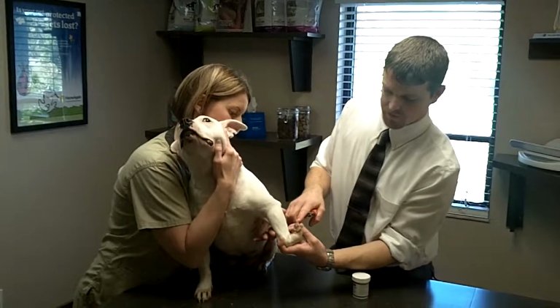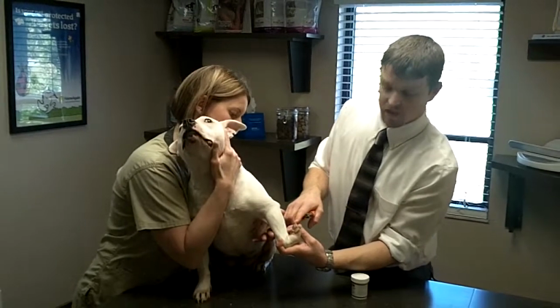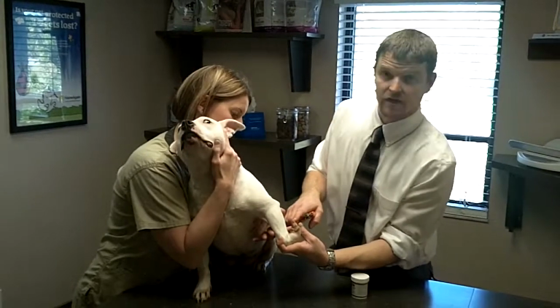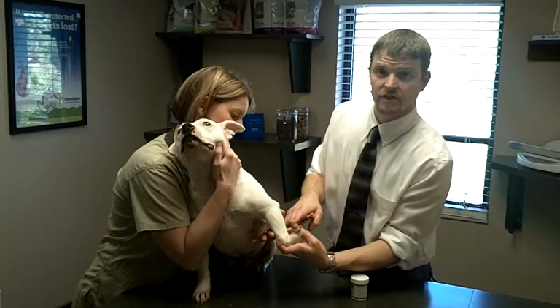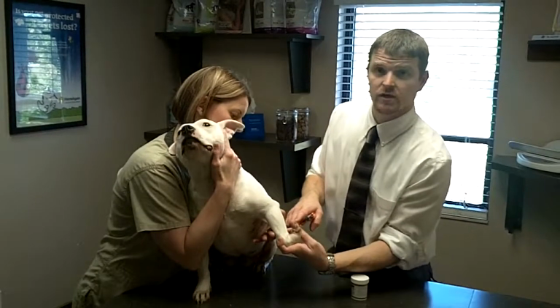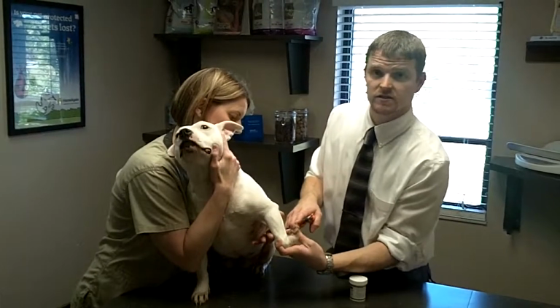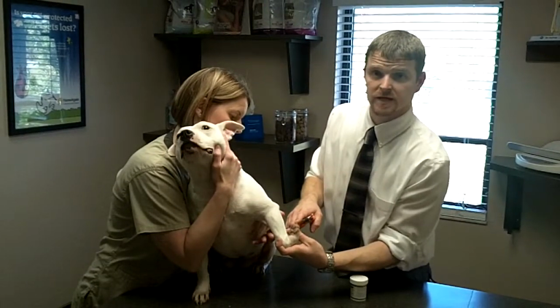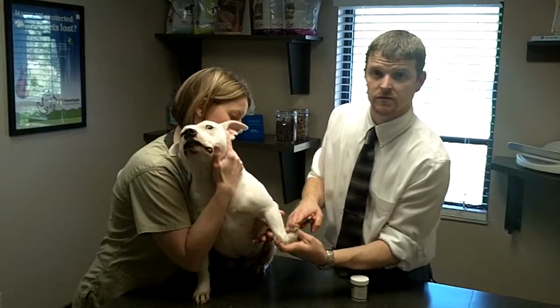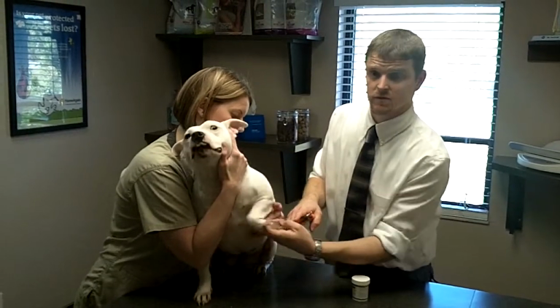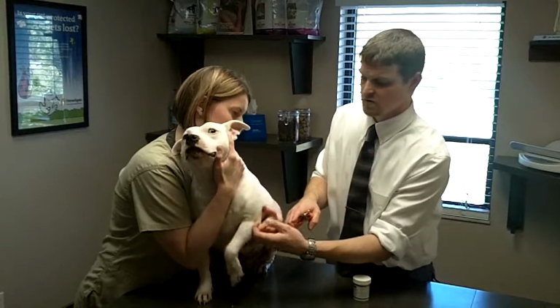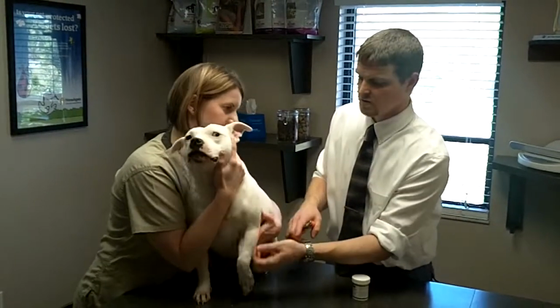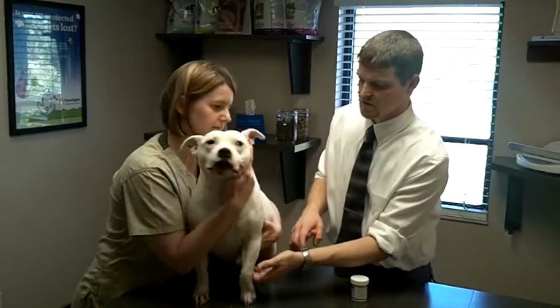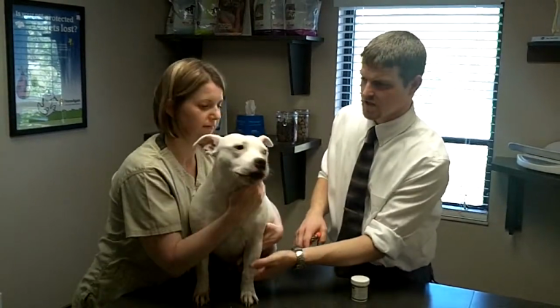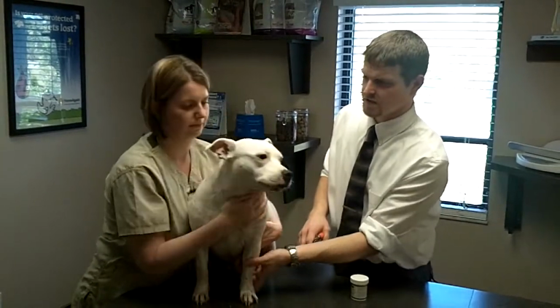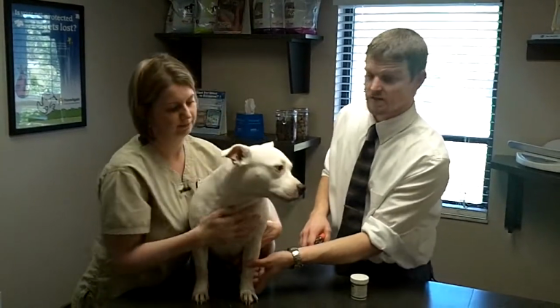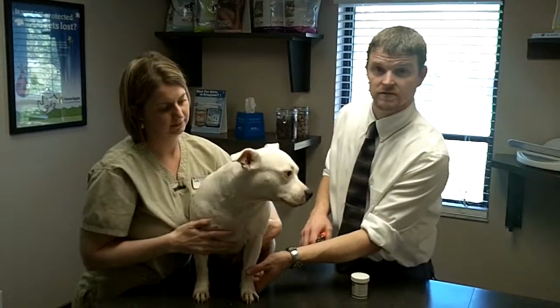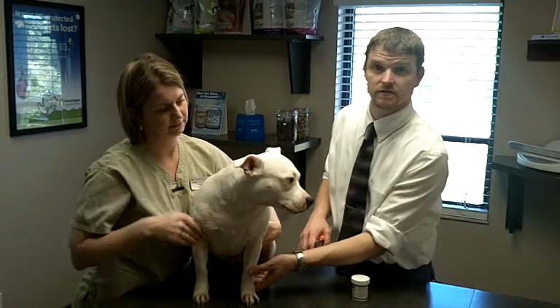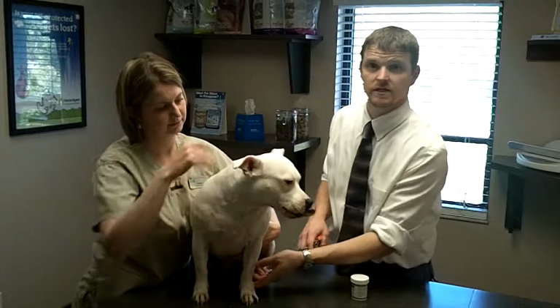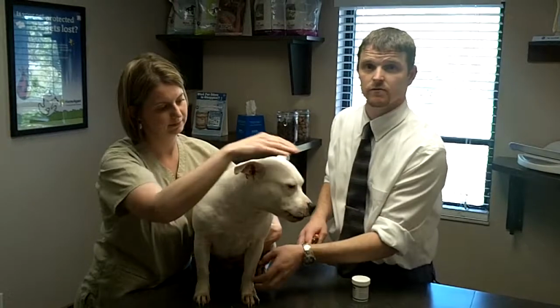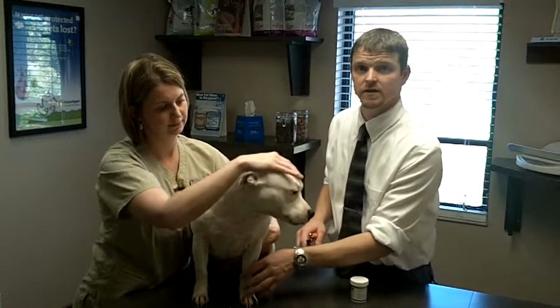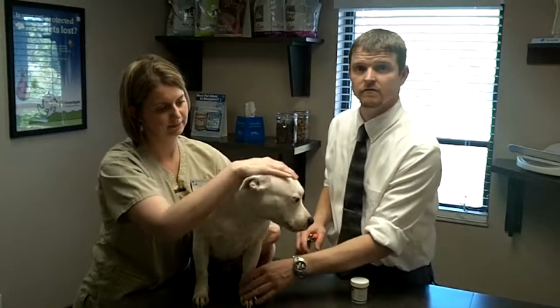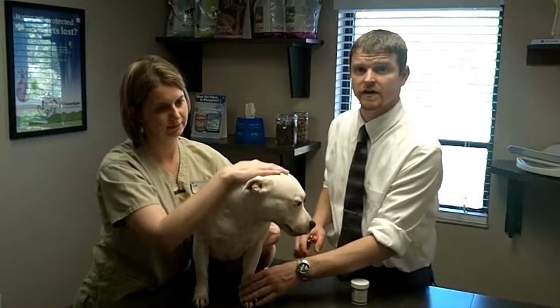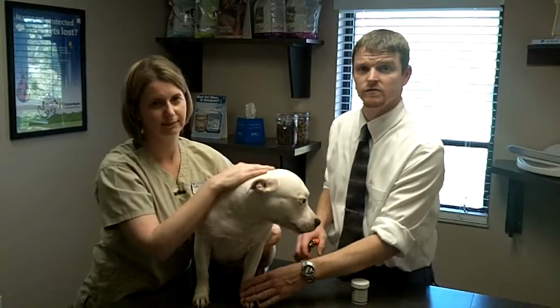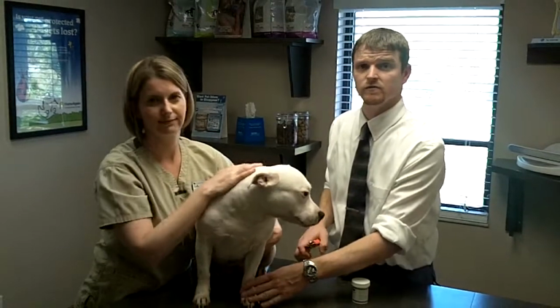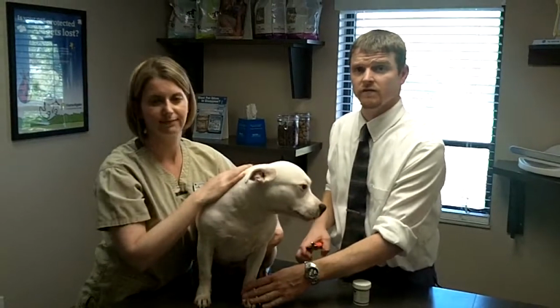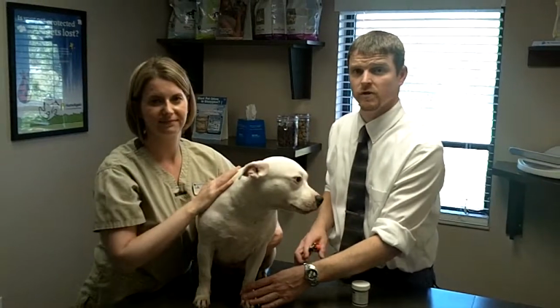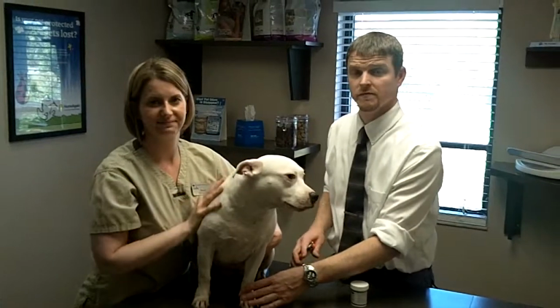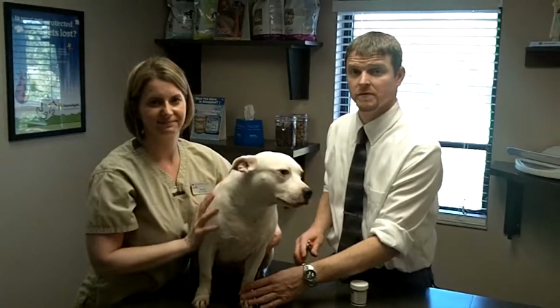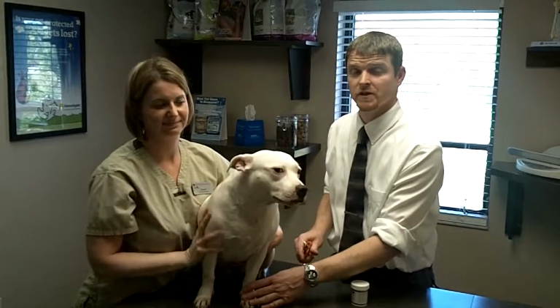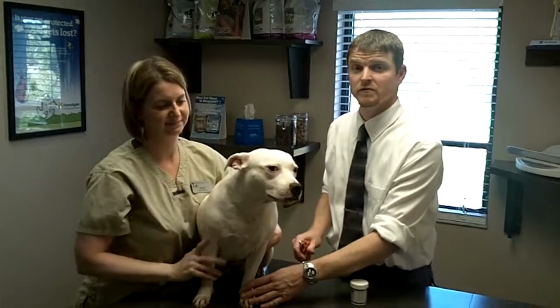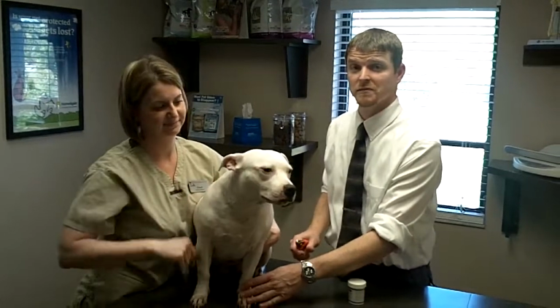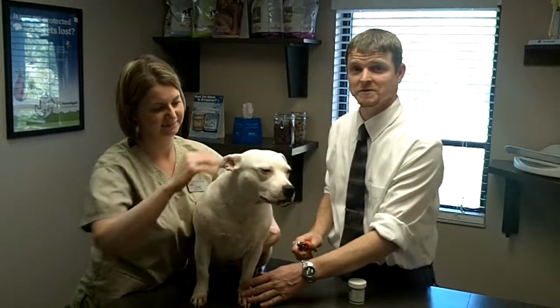If you have any questions about toenail trimming, please contact us at 391-5251. Thank you very much.